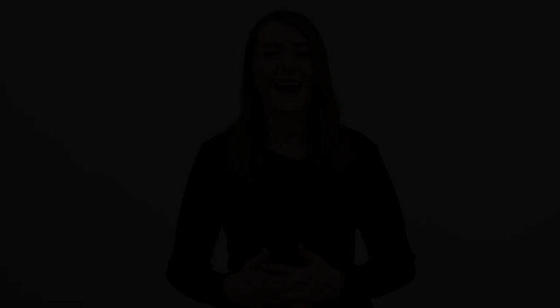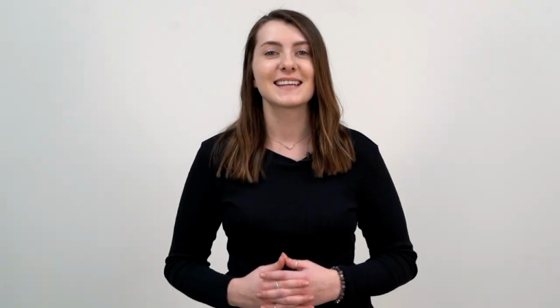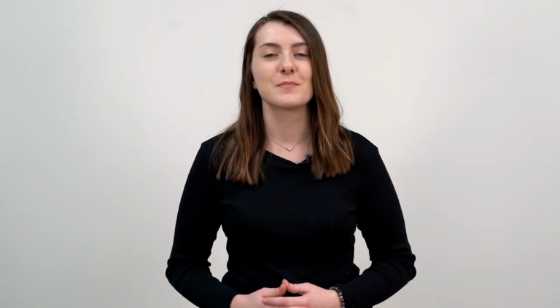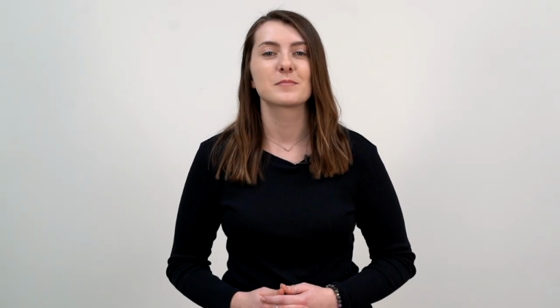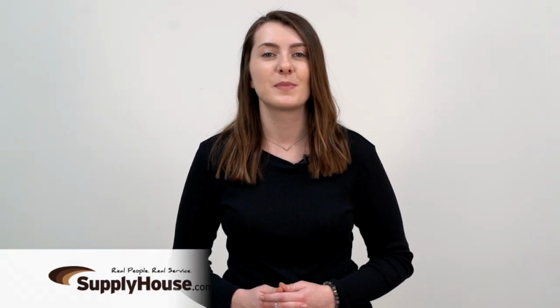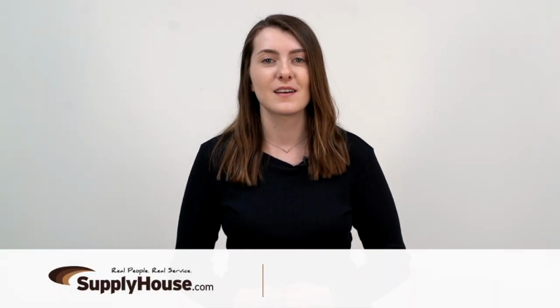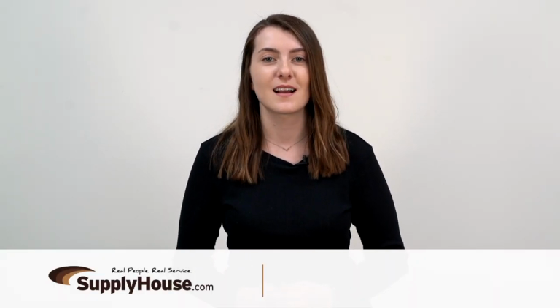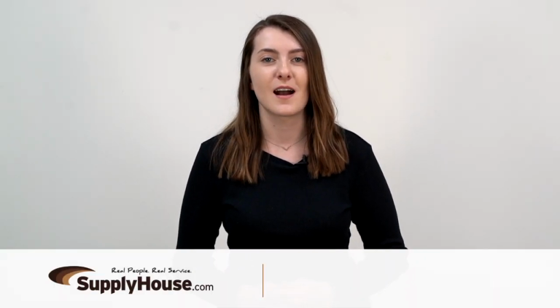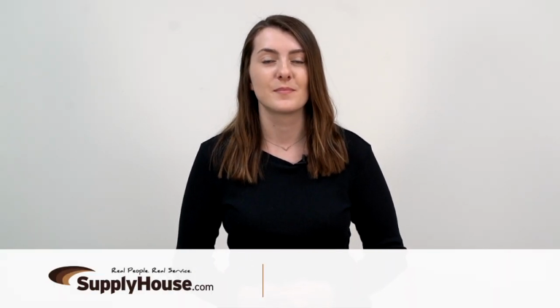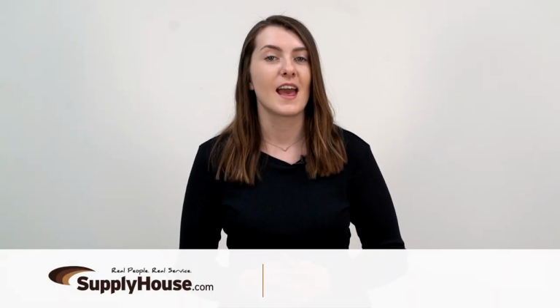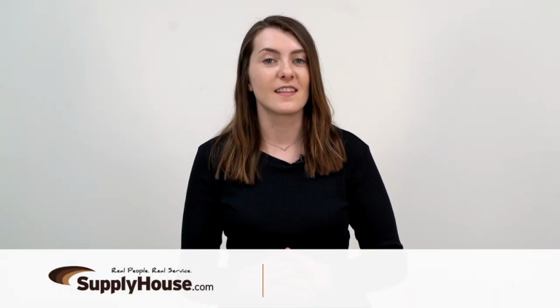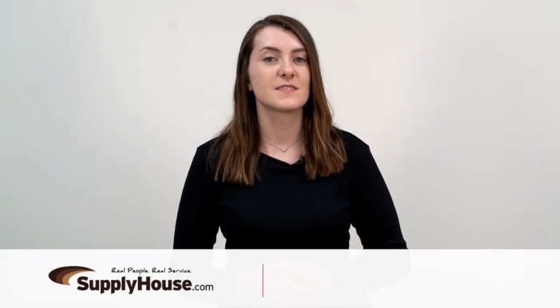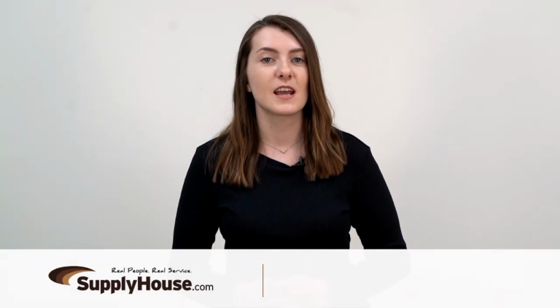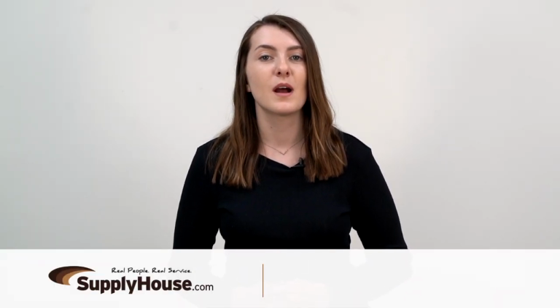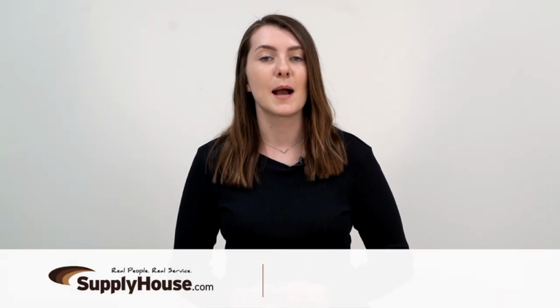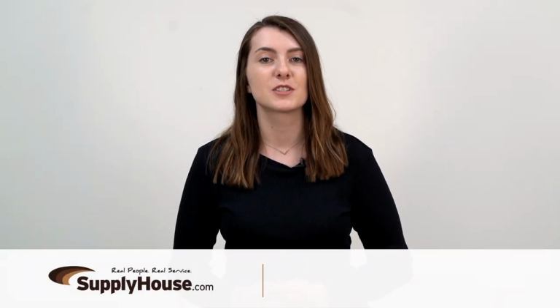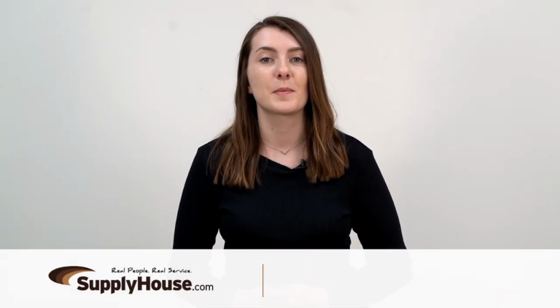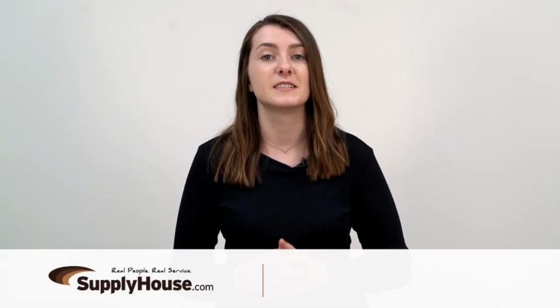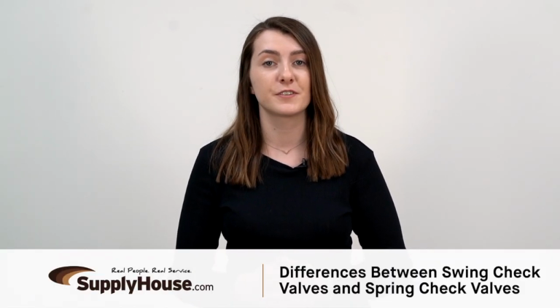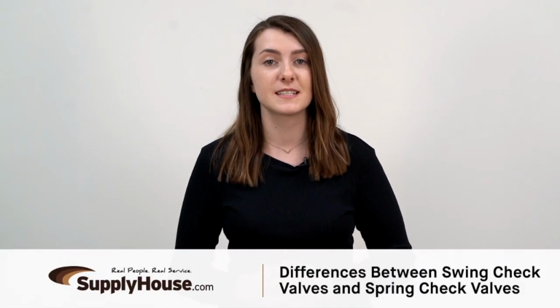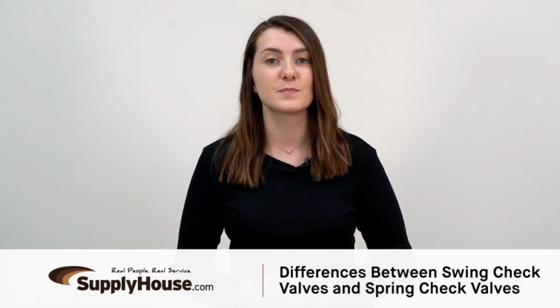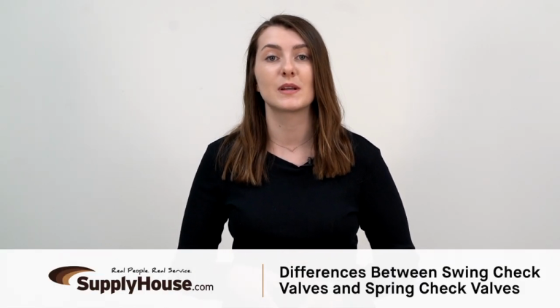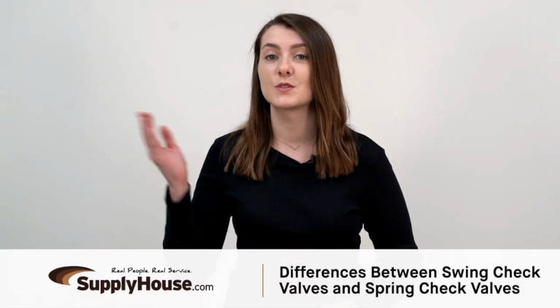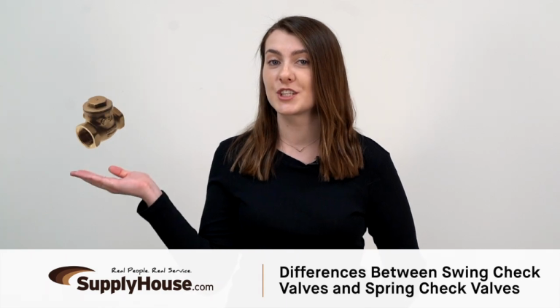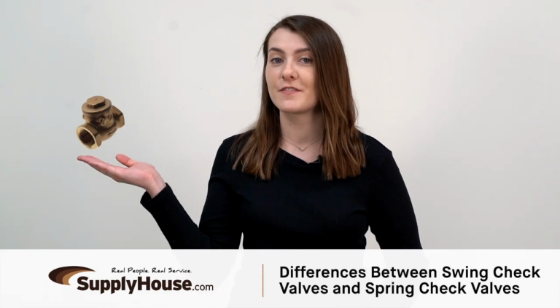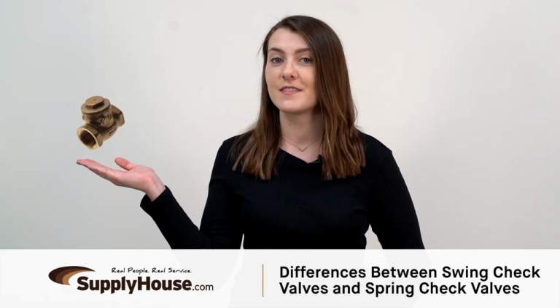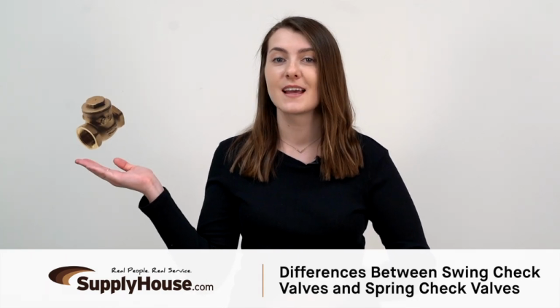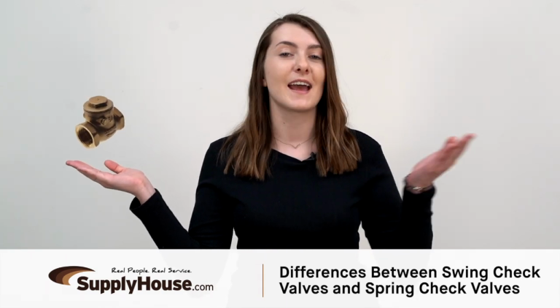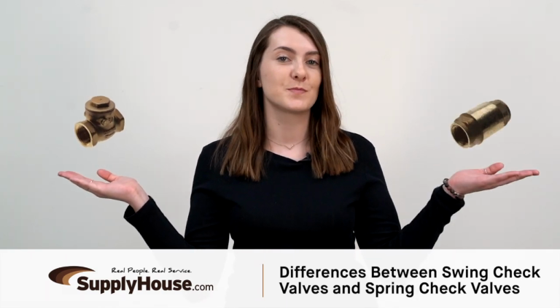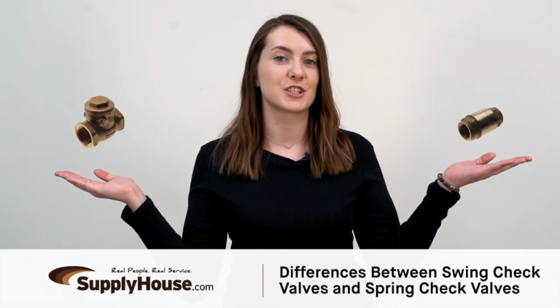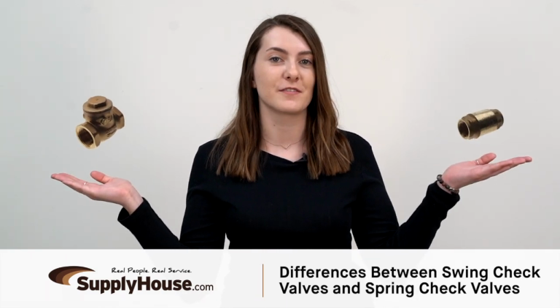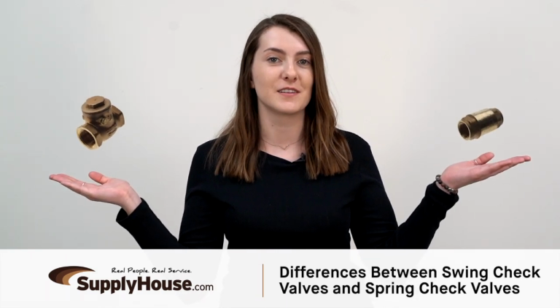Hey, it's Emily from SupplyHouse.com, and in this video, I'm going to talk about the differences between swing check valves and spring check valves.